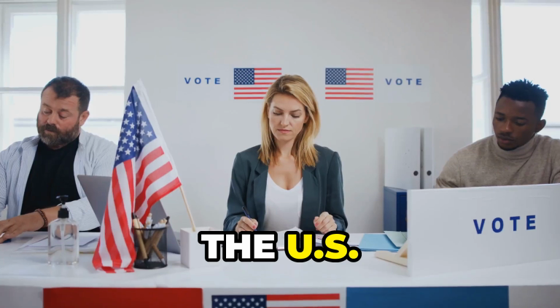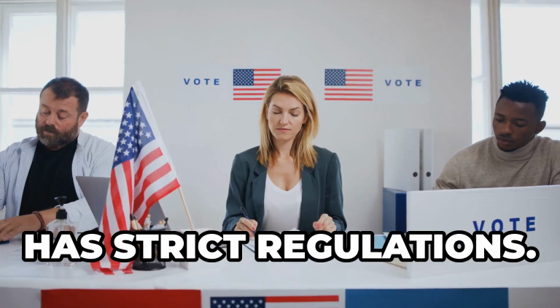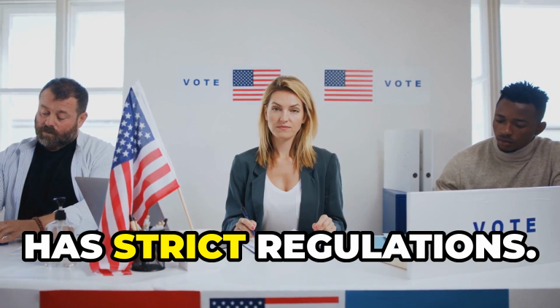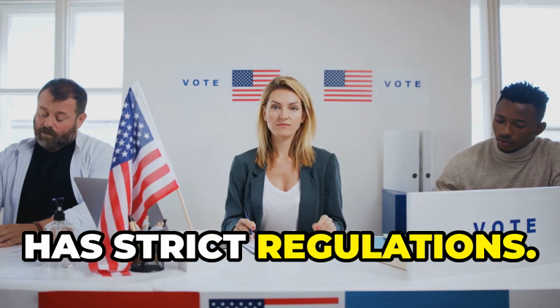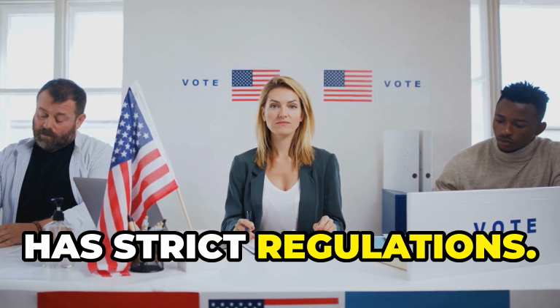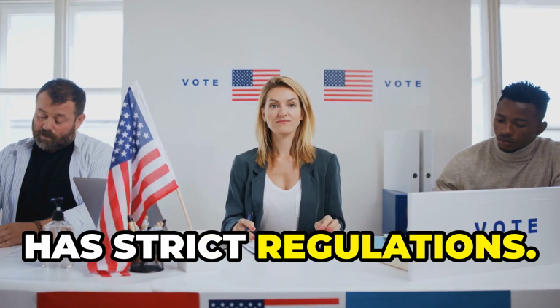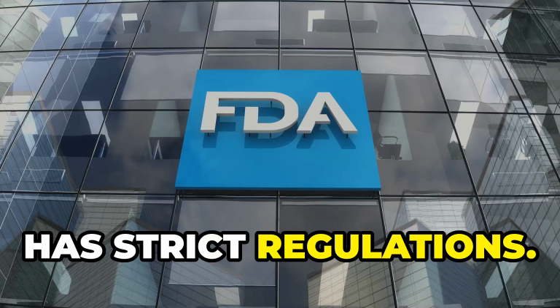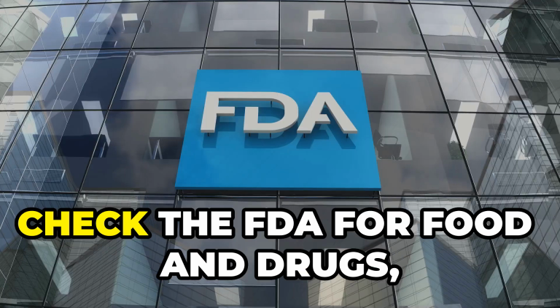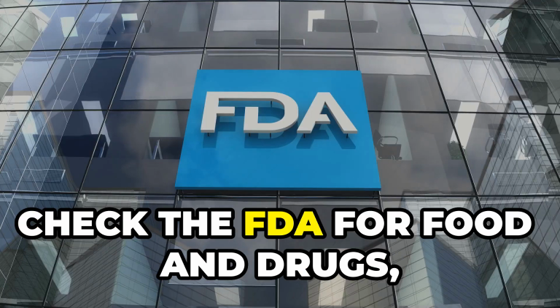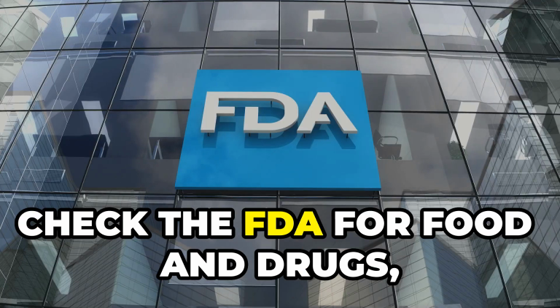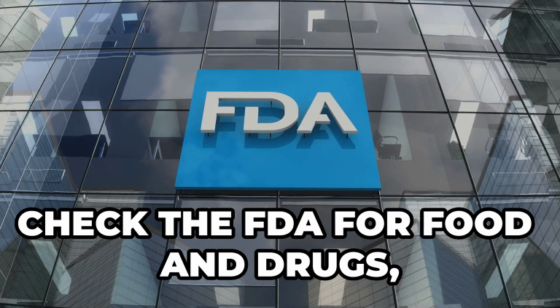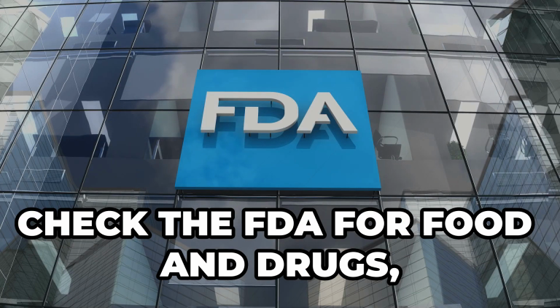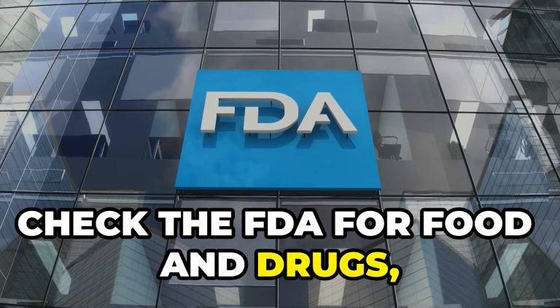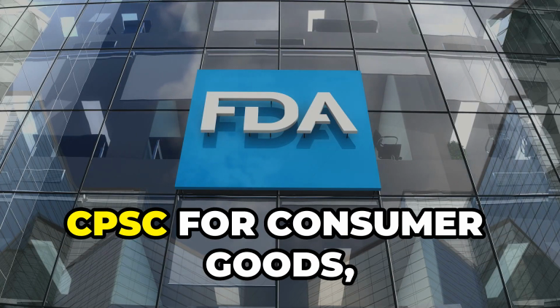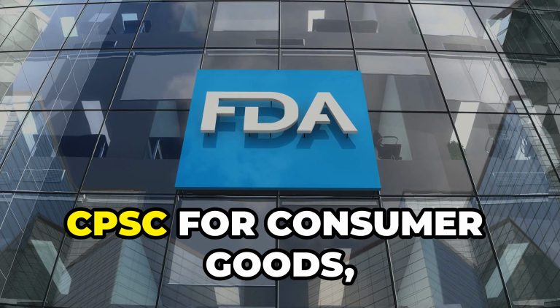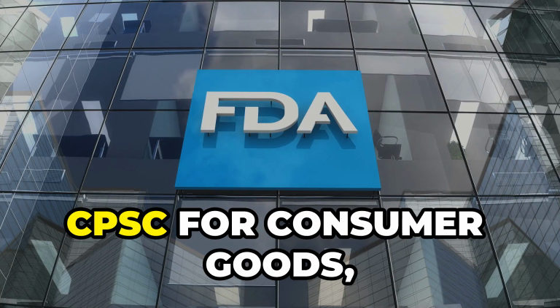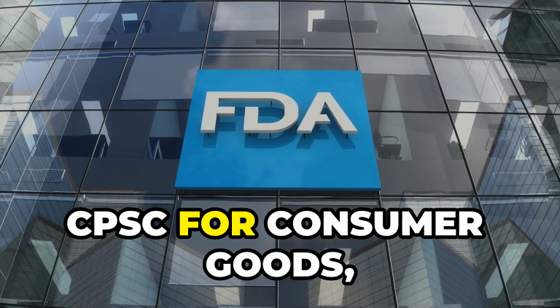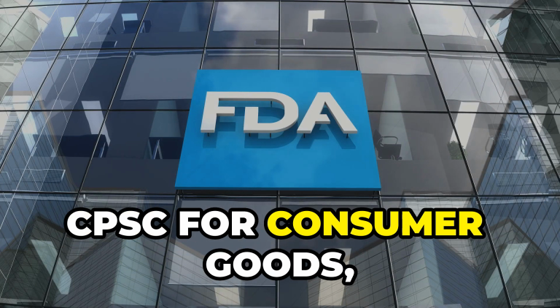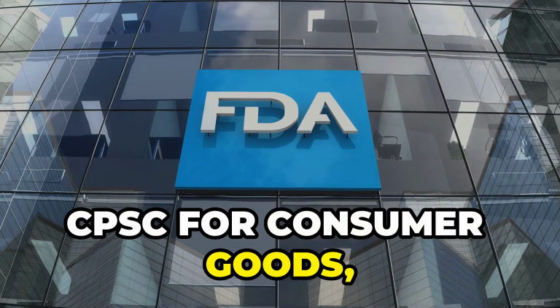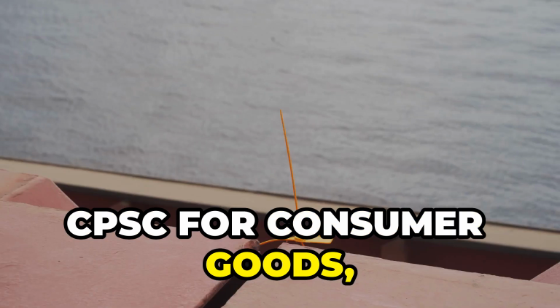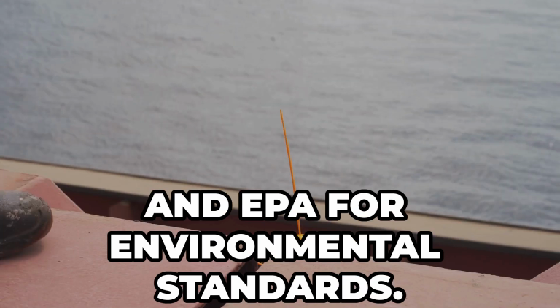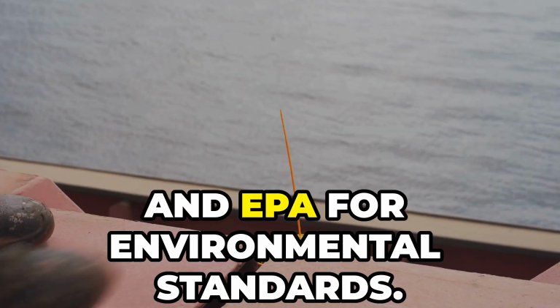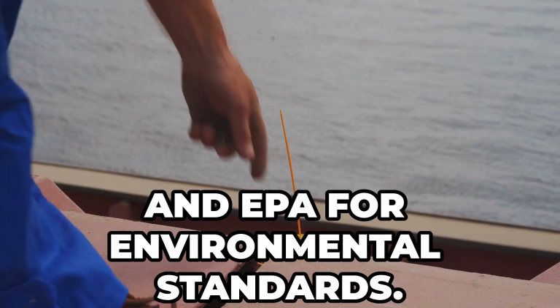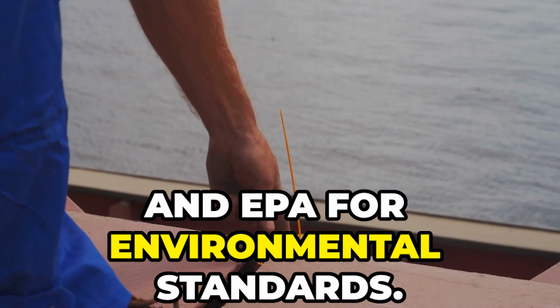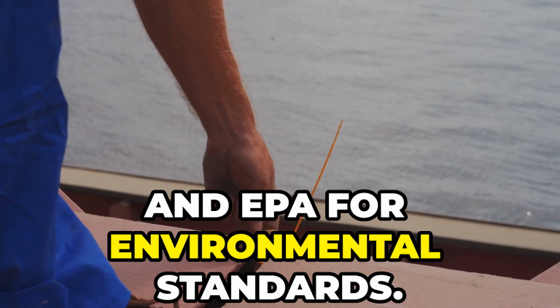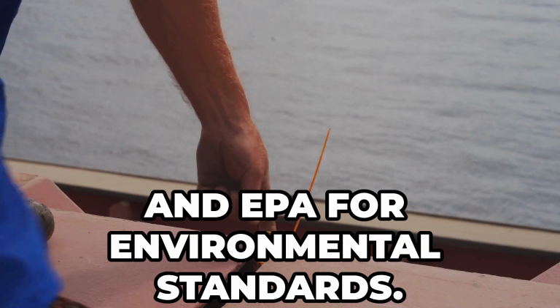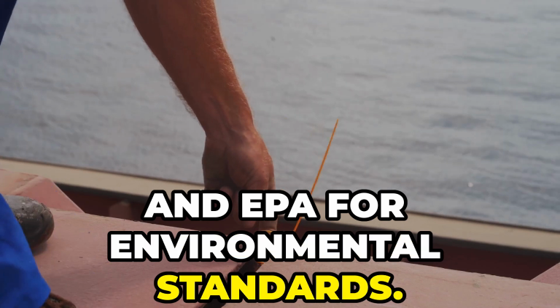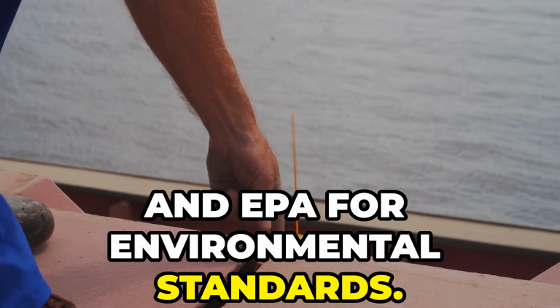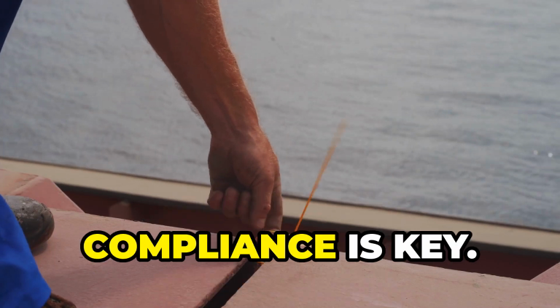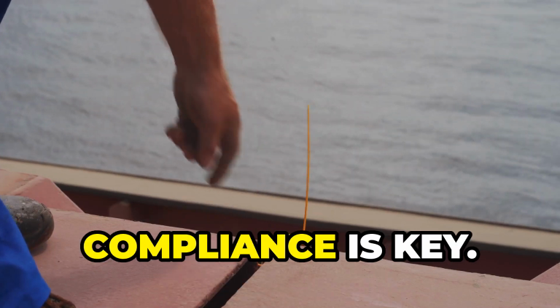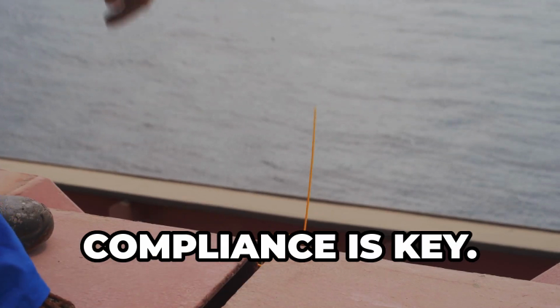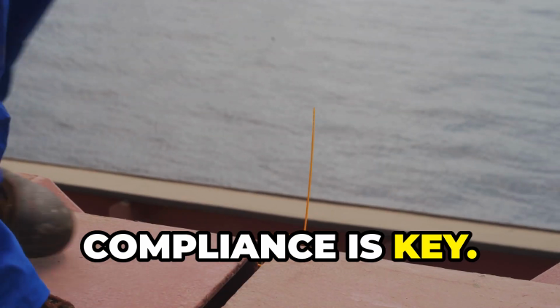The U.S. has strict regulations. Check the FDA for food and drugs, CPSC for consumer goods, and EPA for environmental standards. Compliance is key.